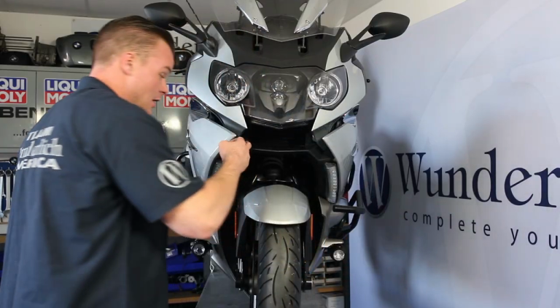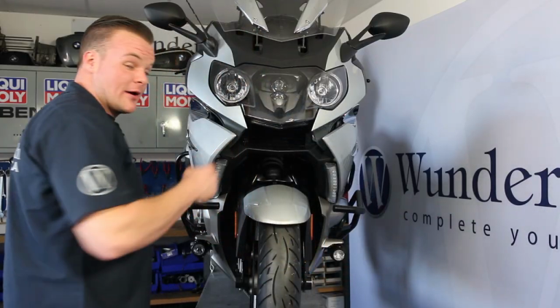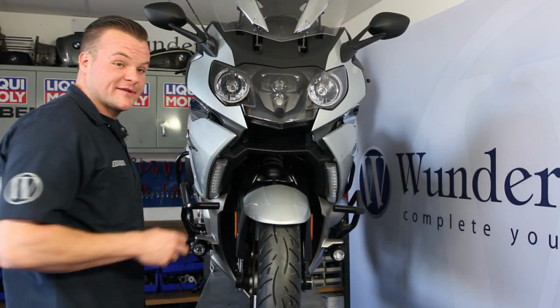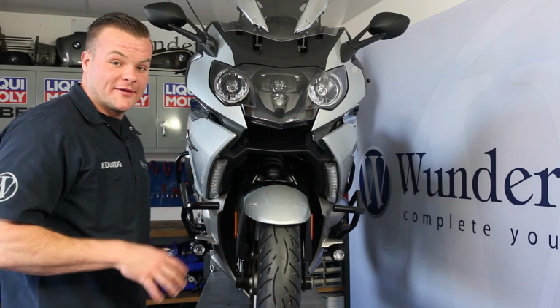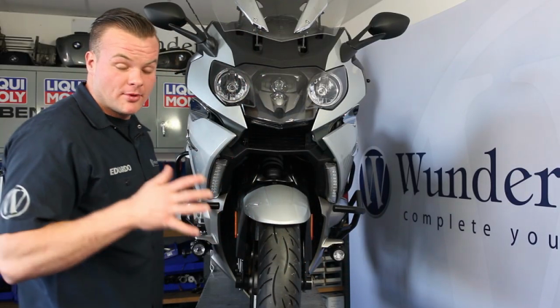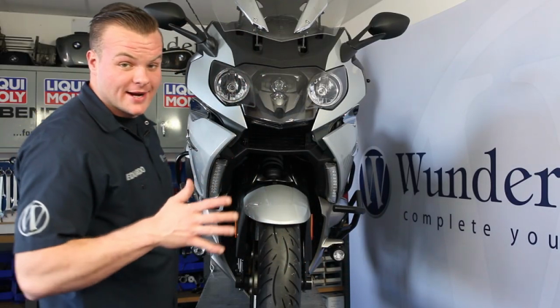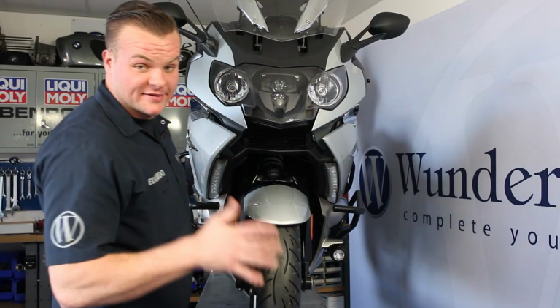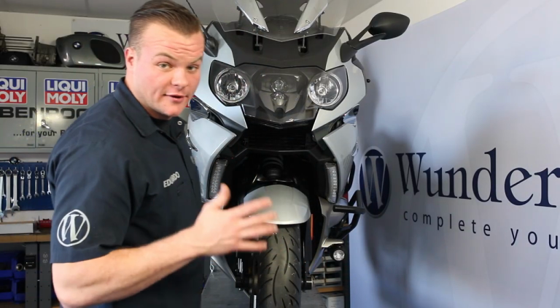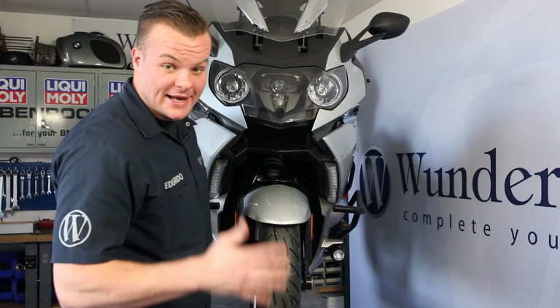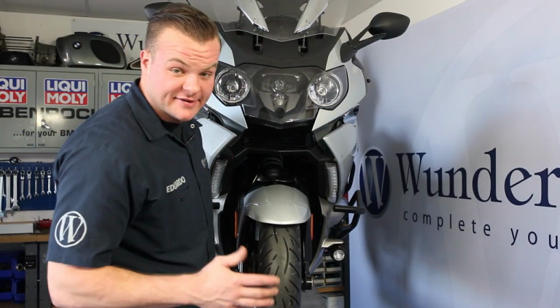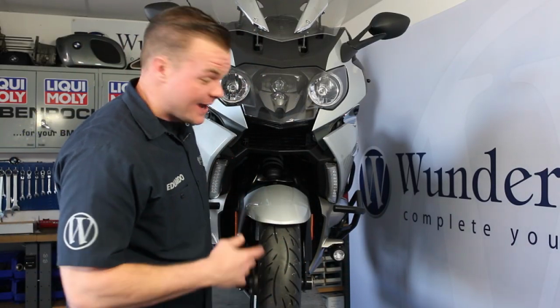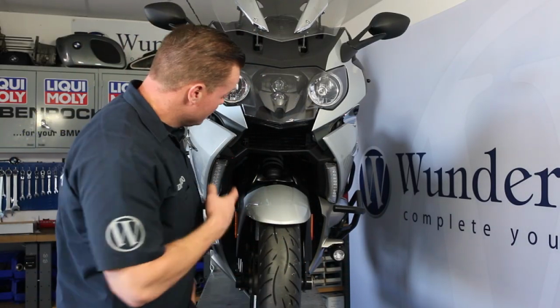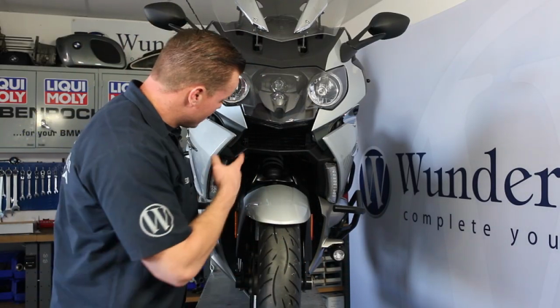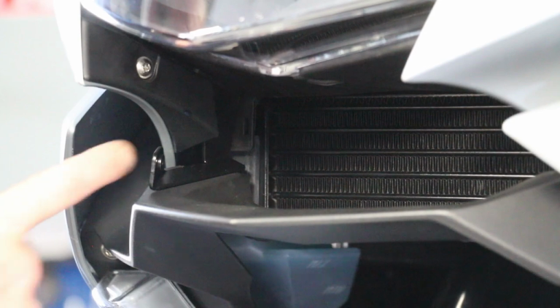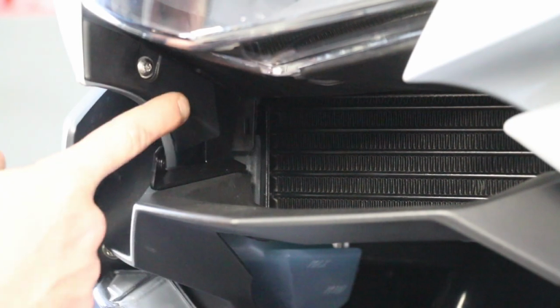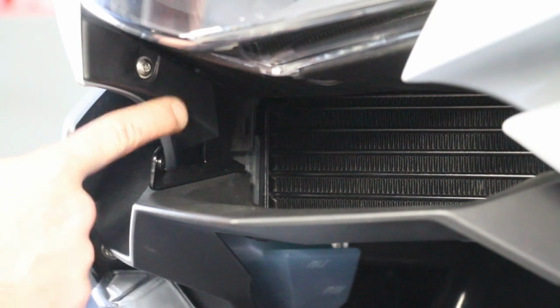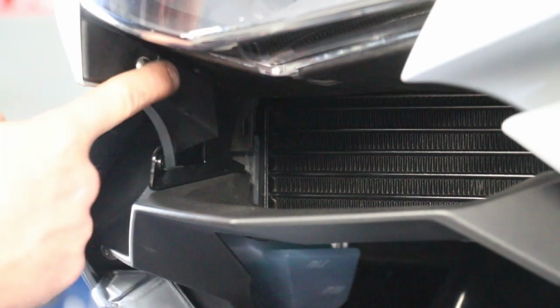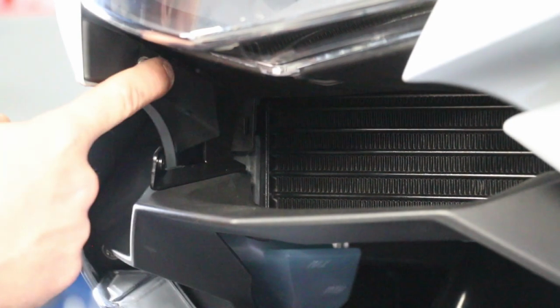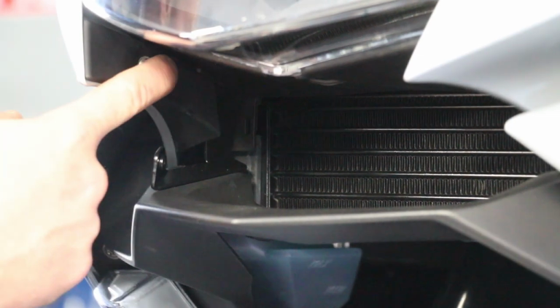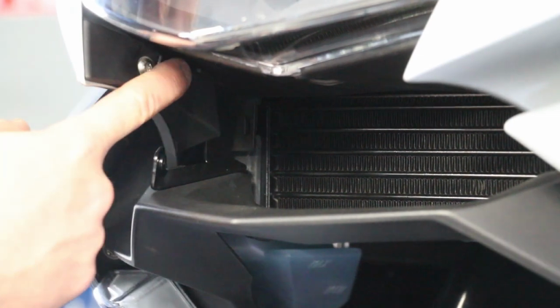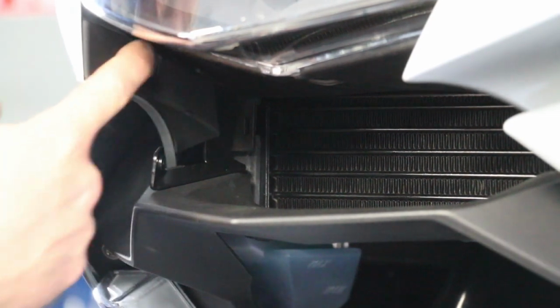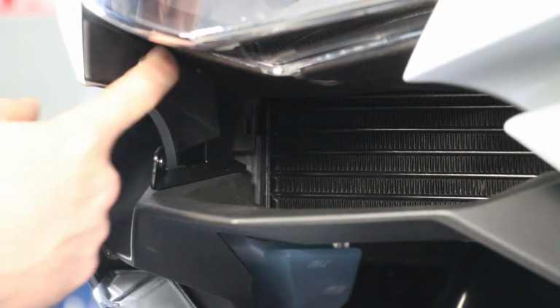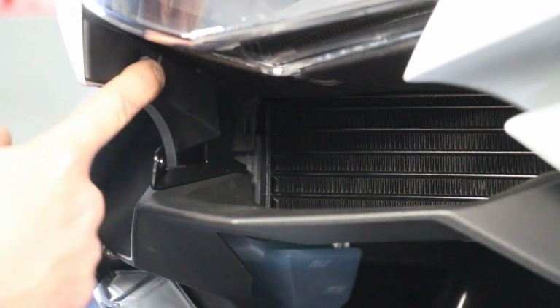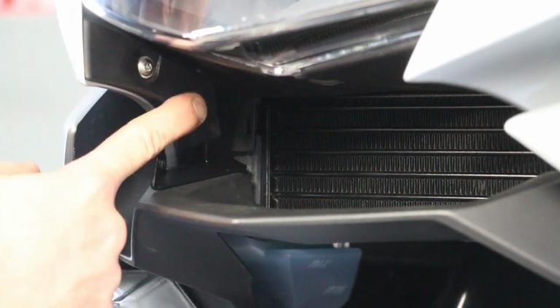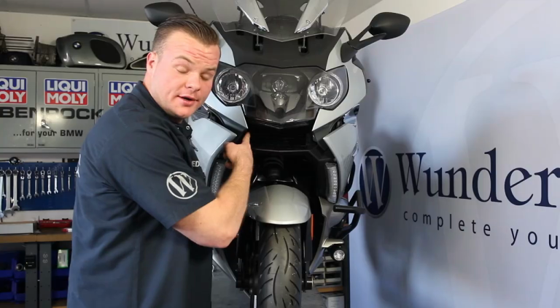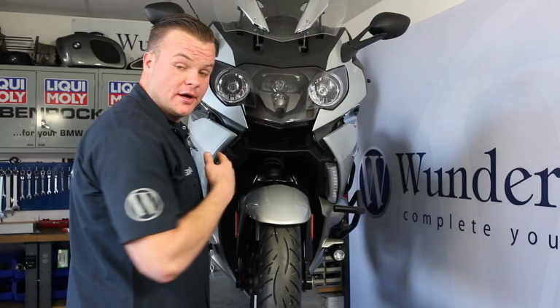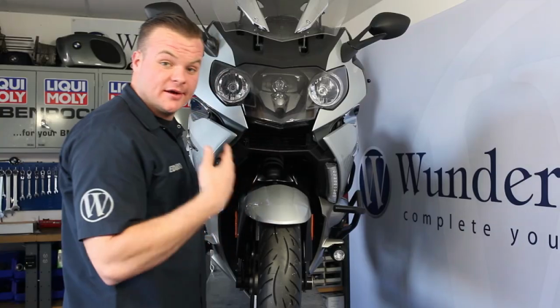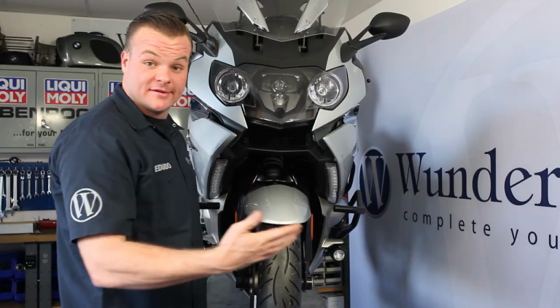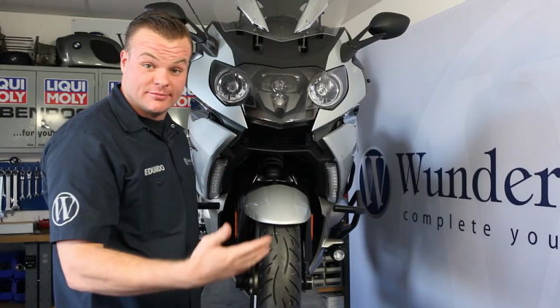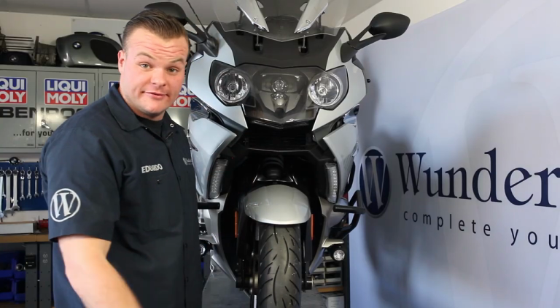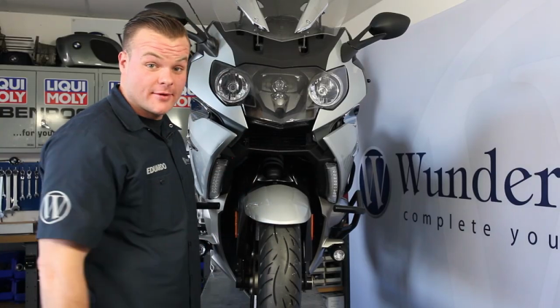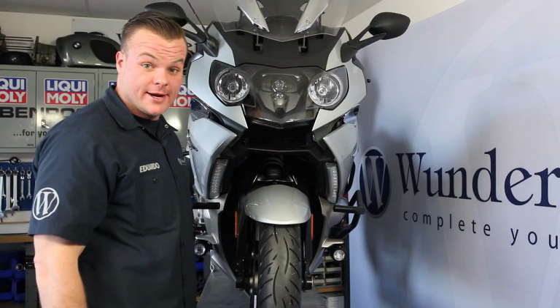We've got the bracket installed on the left side and also put the black plastic covering back on, so let's move to the right side.